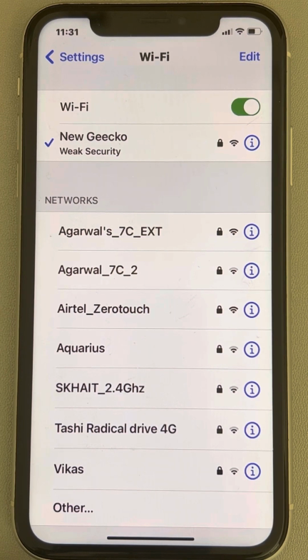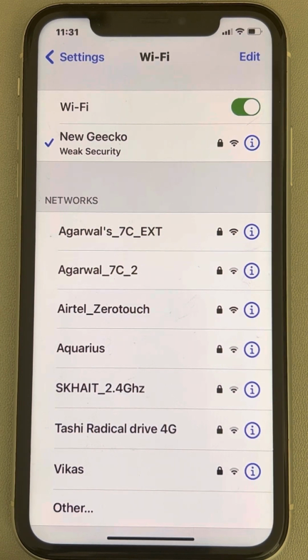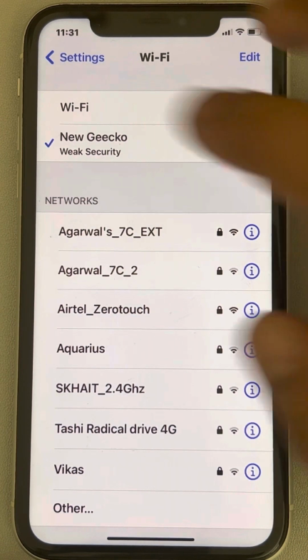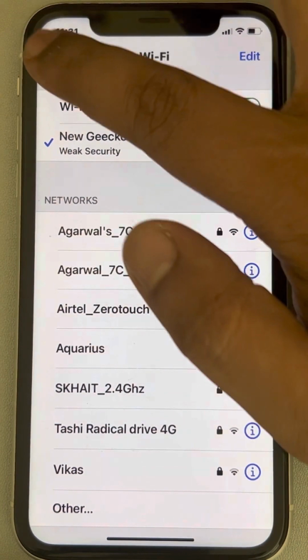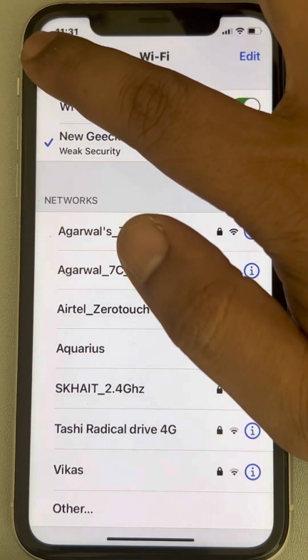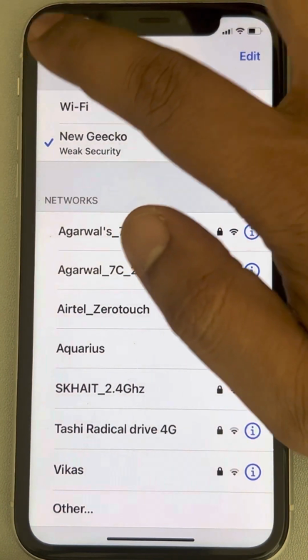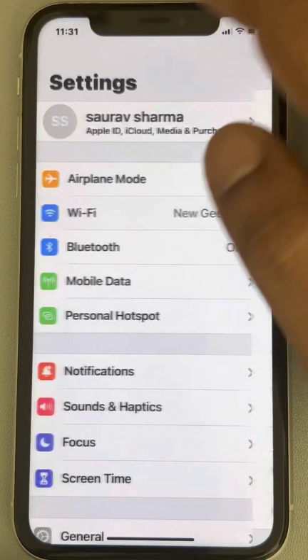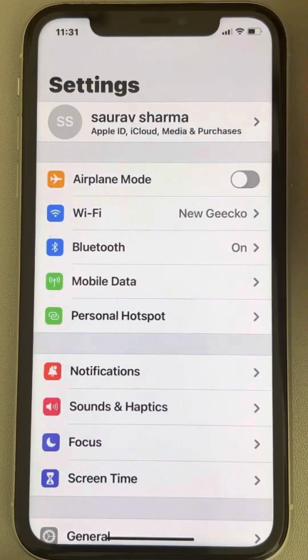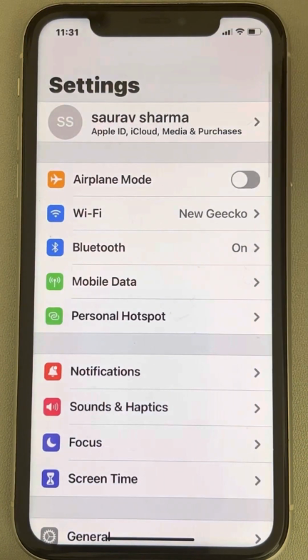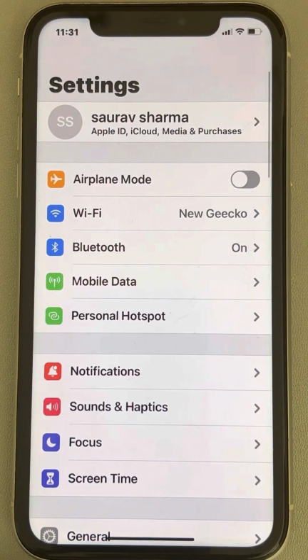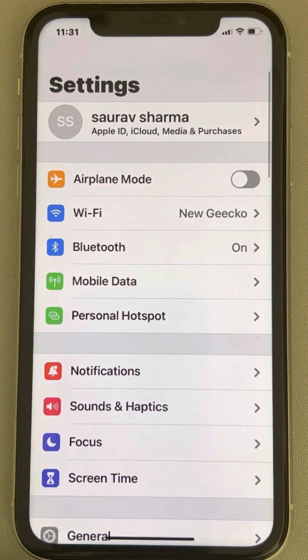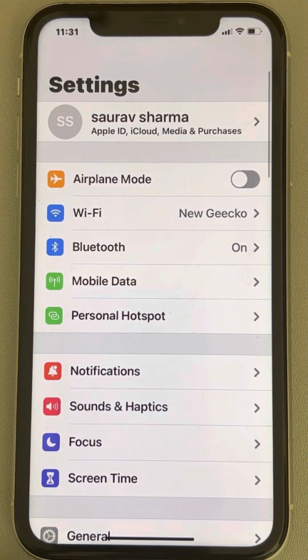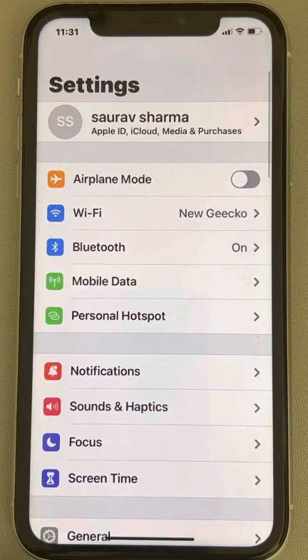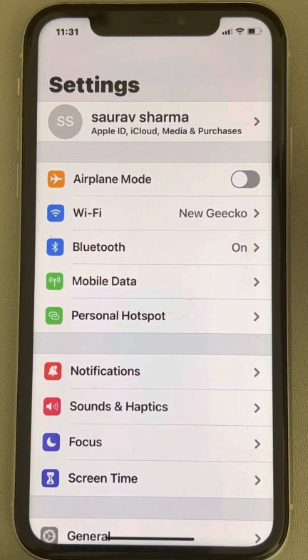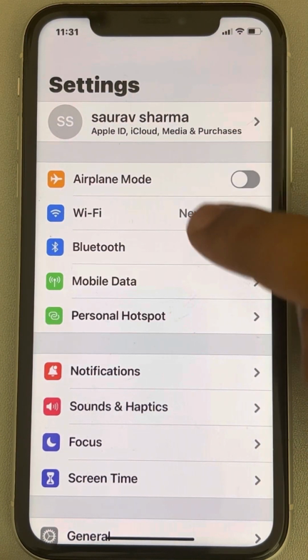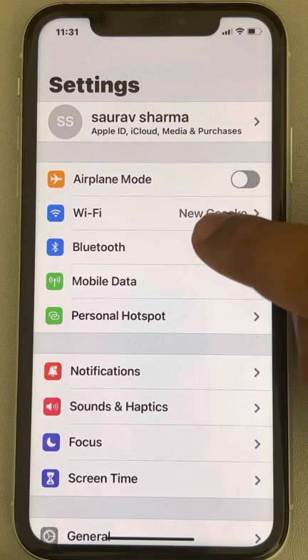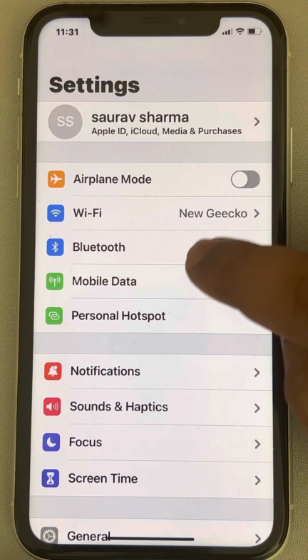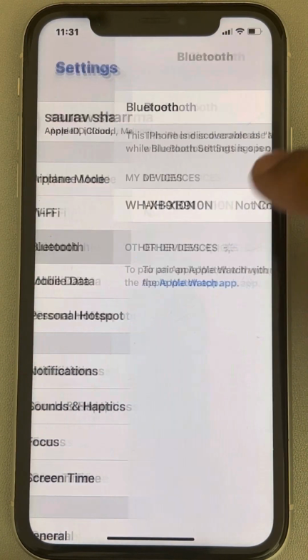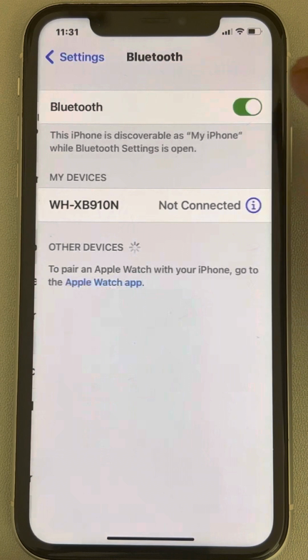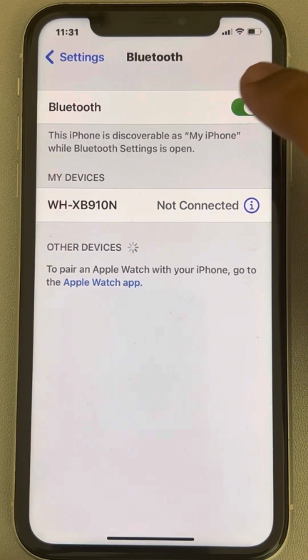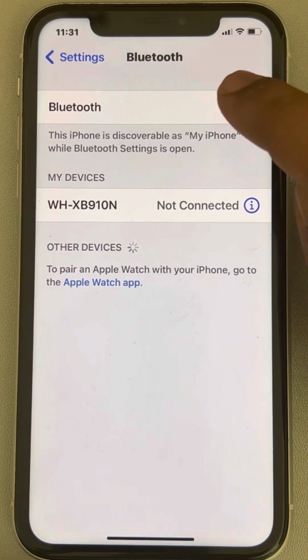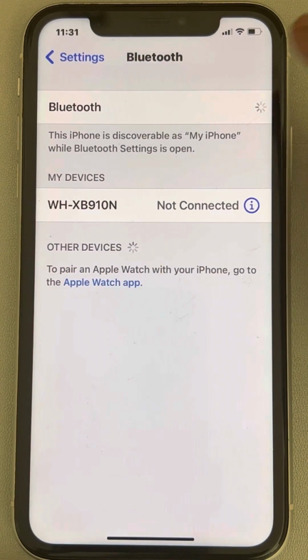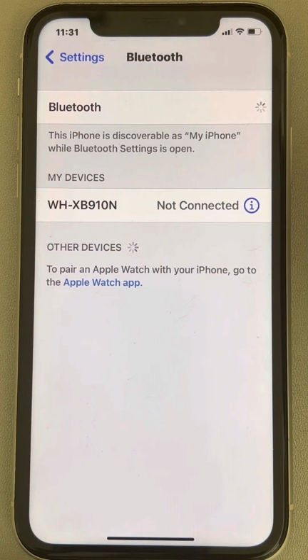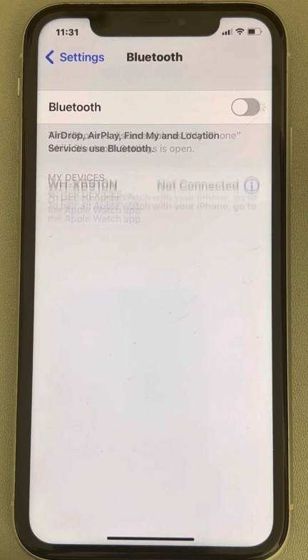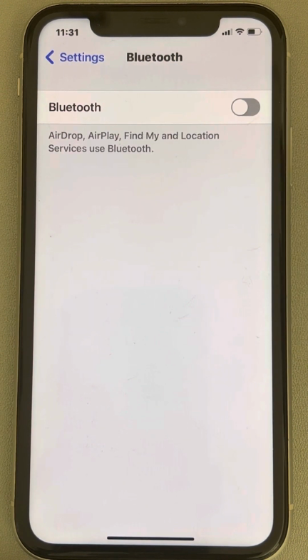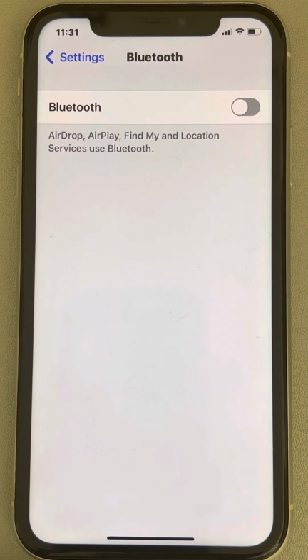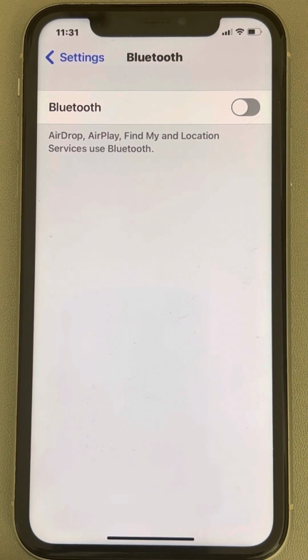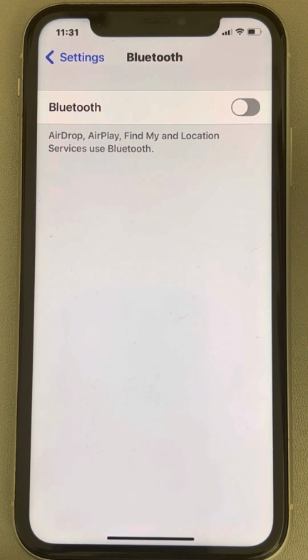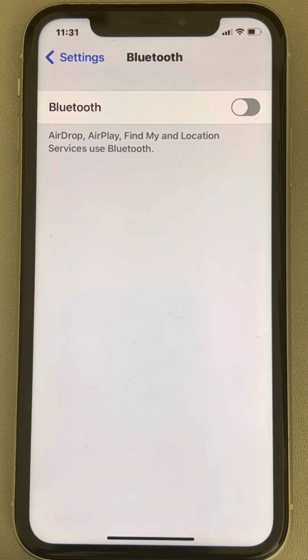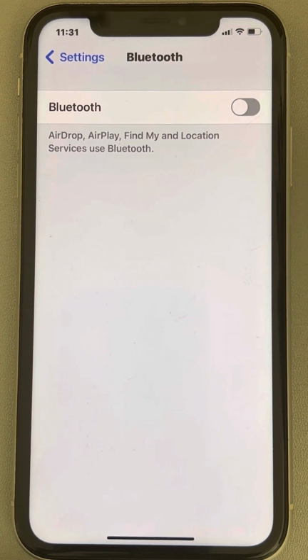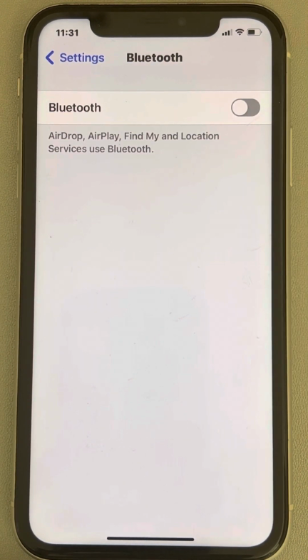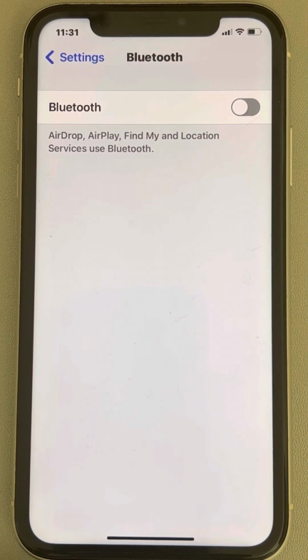If this also does not work, make sure Bluetooth is turned off, because sometimes Bluetooth interferes with the Wi-Fi connection.